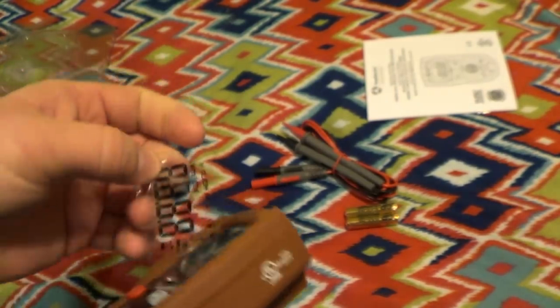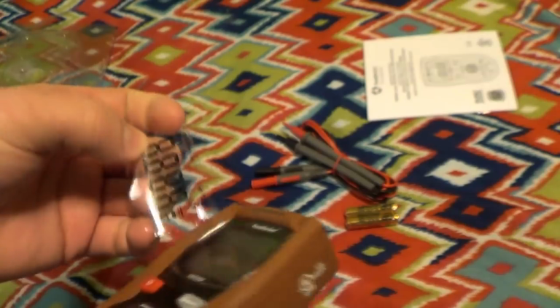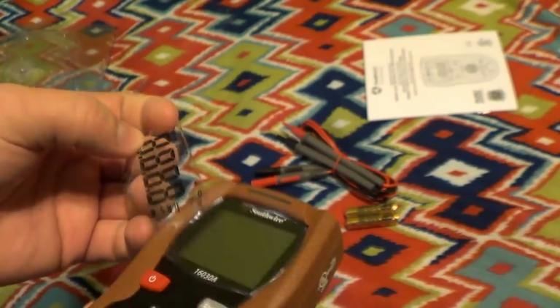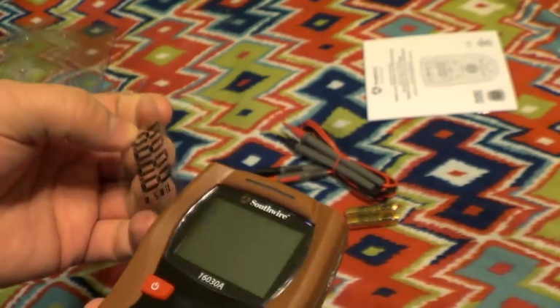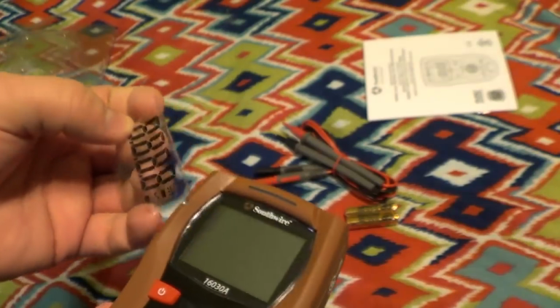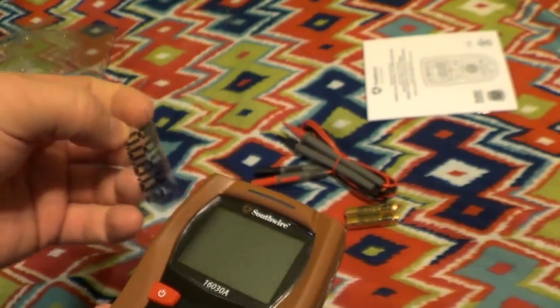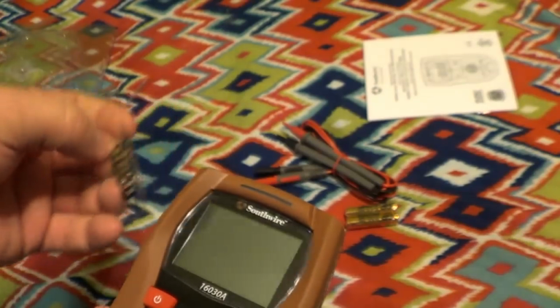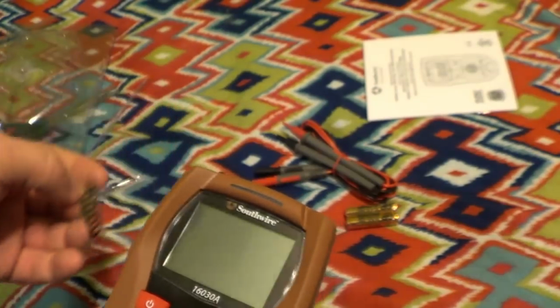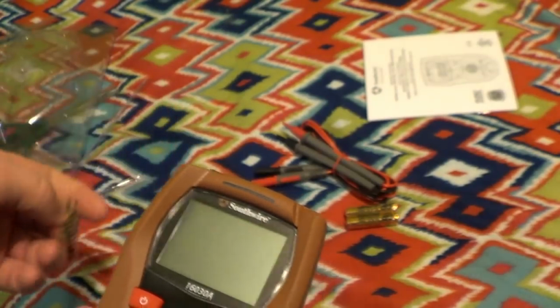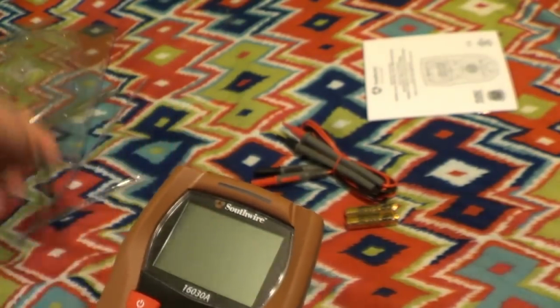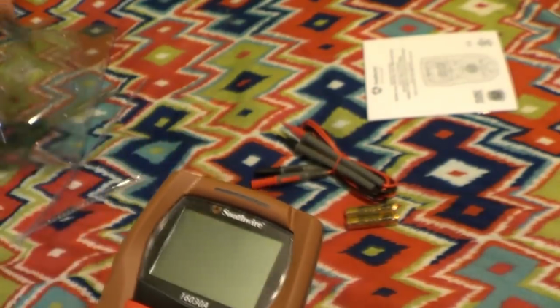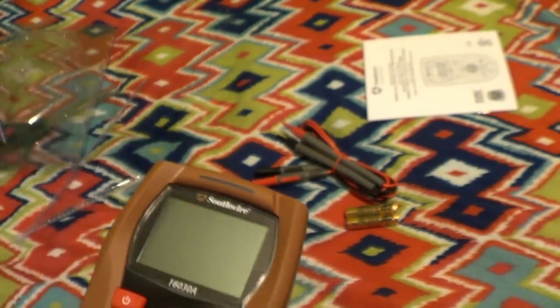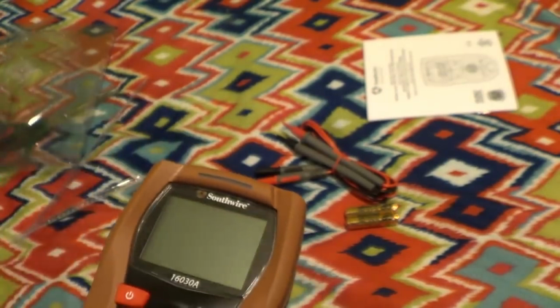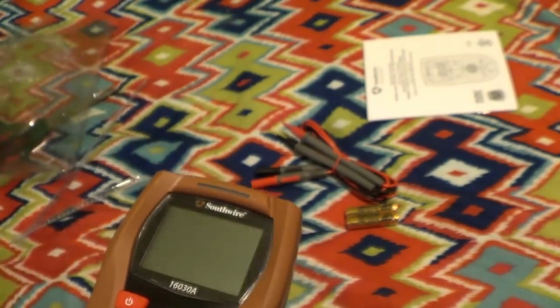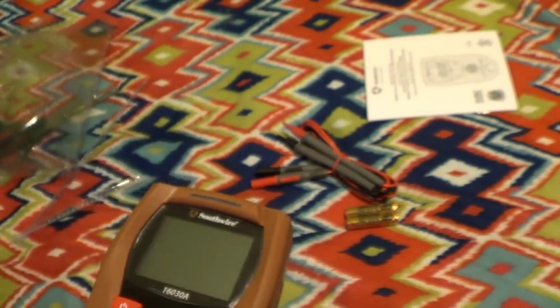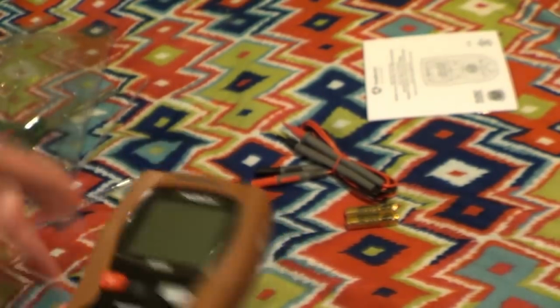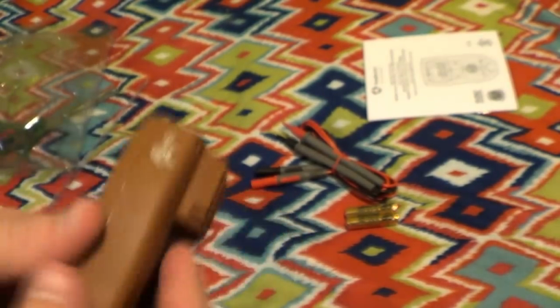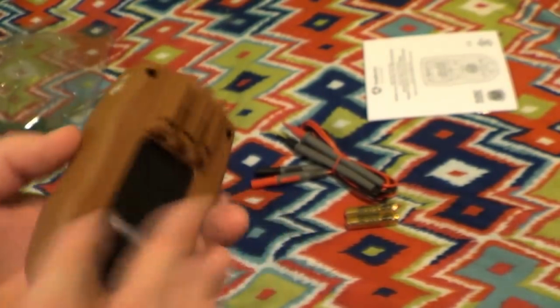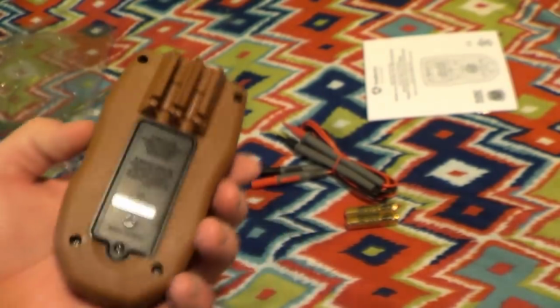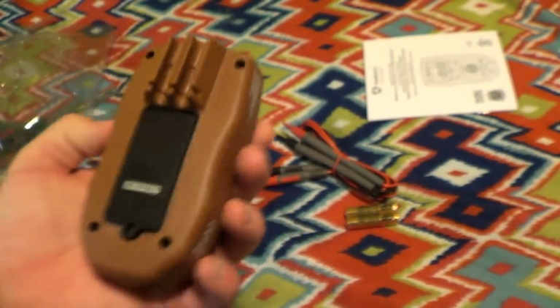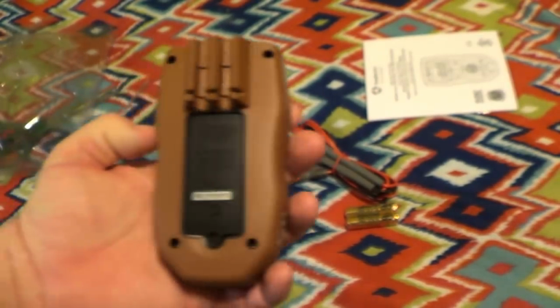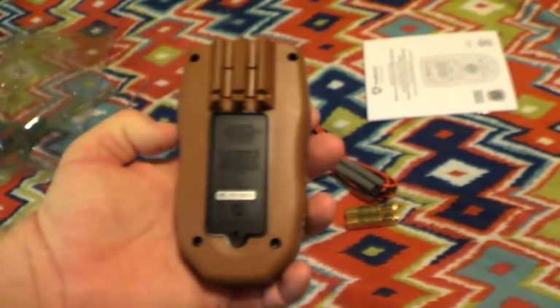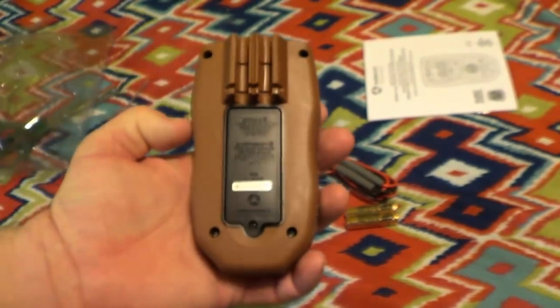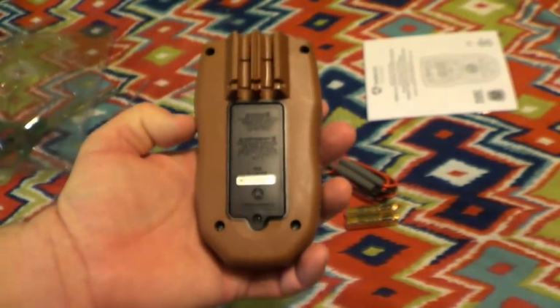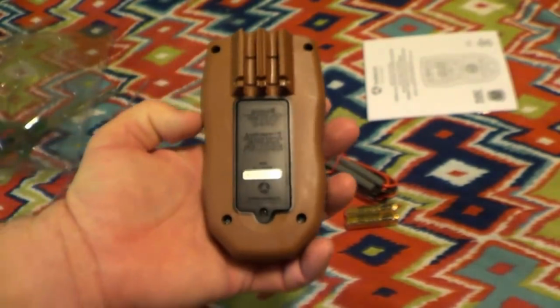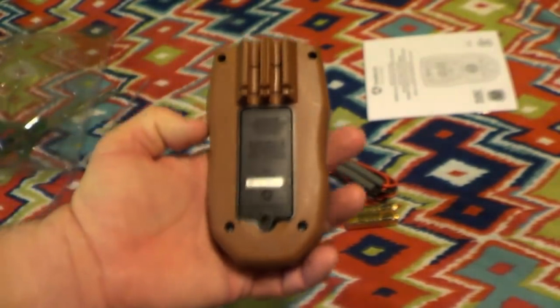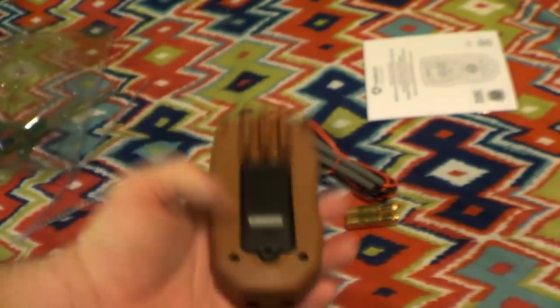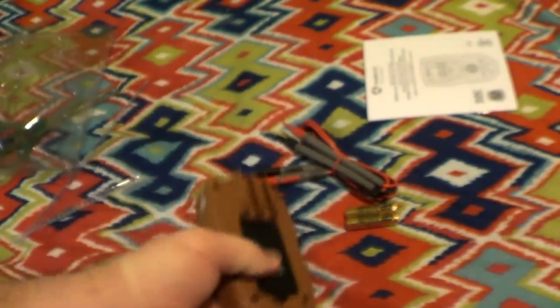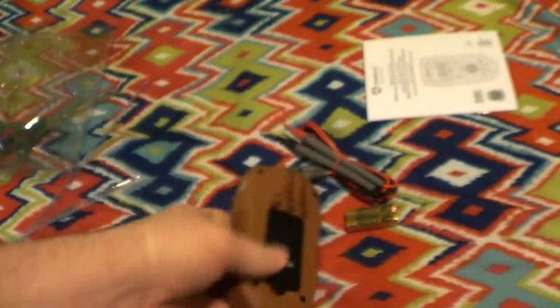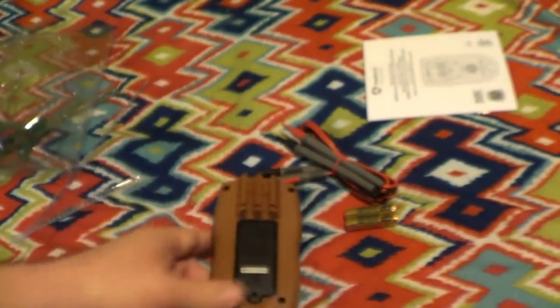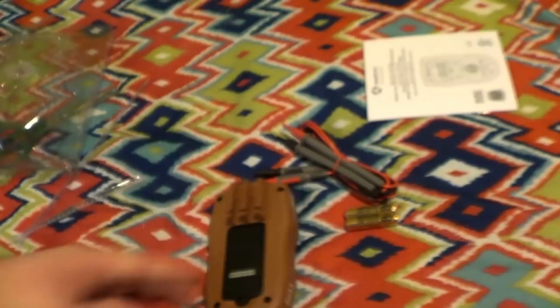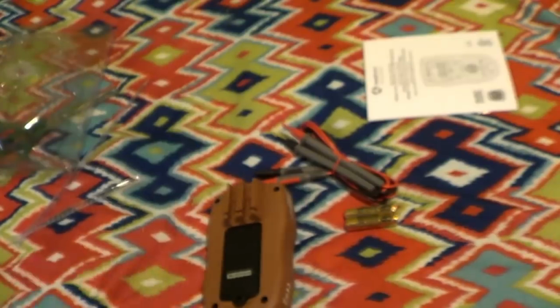There we go — that comes off nicely. And then here on the back is the battery cover.